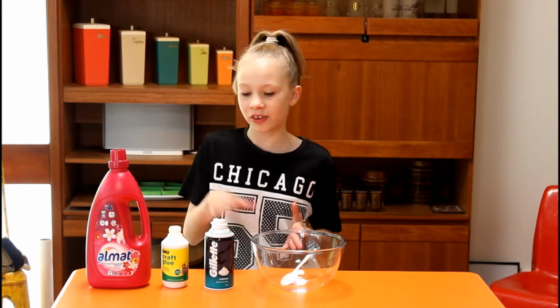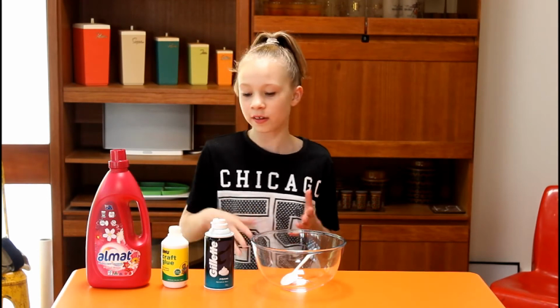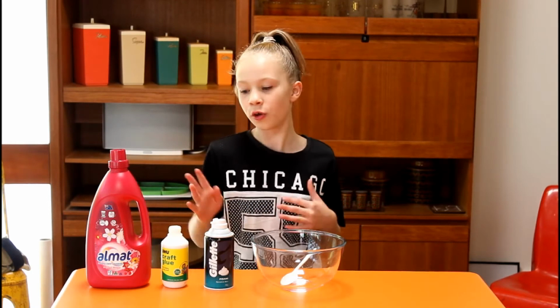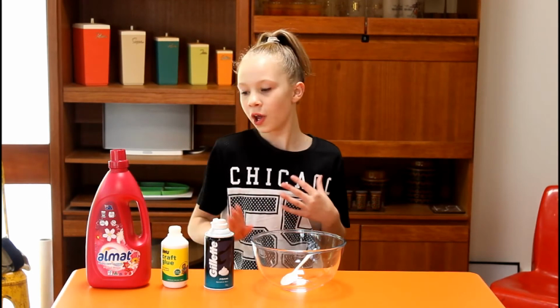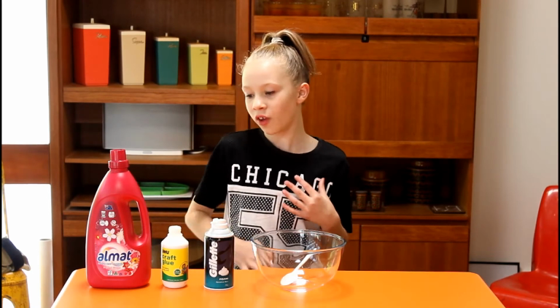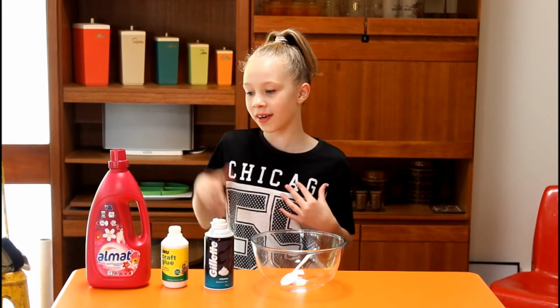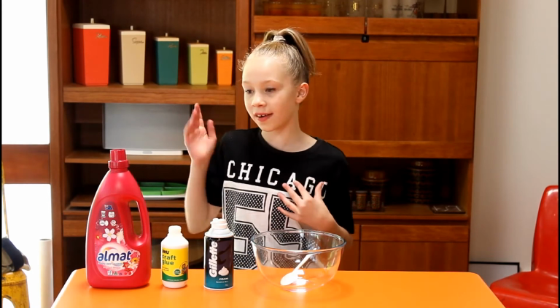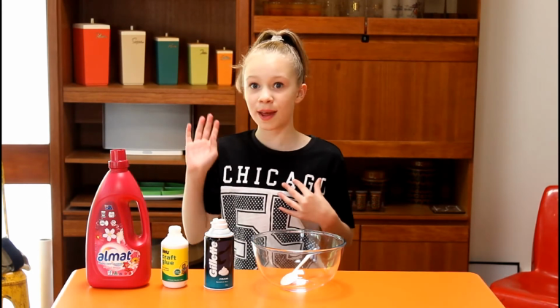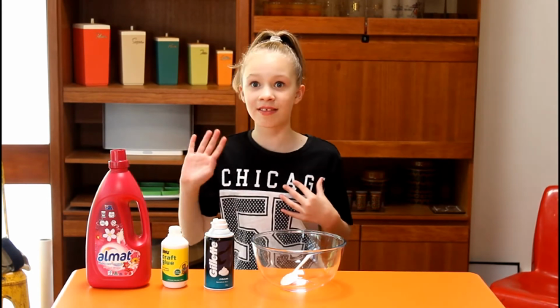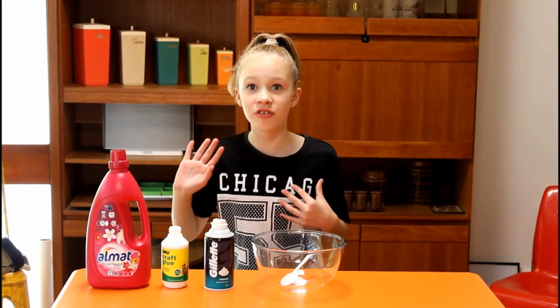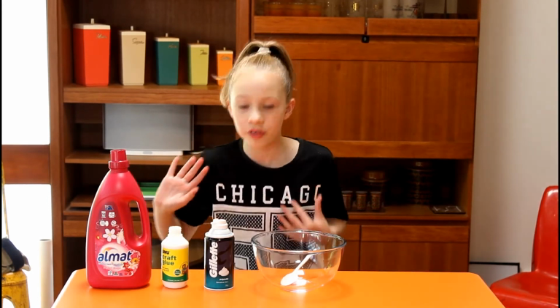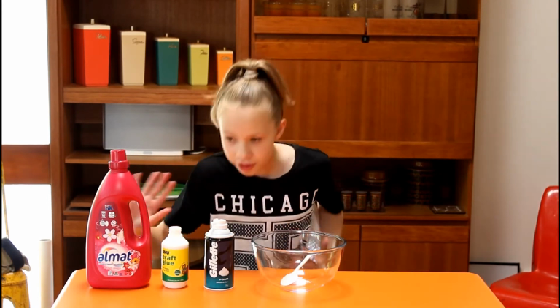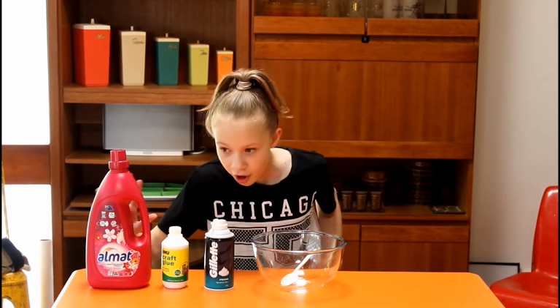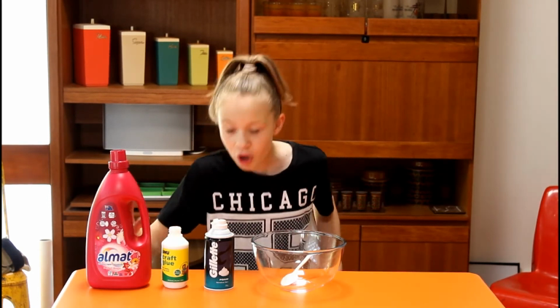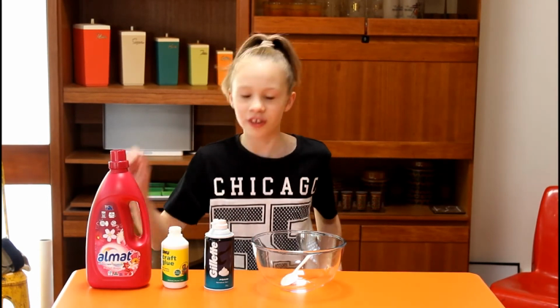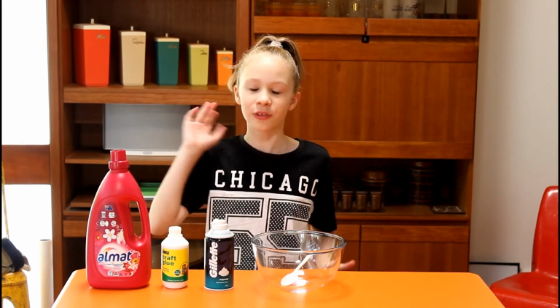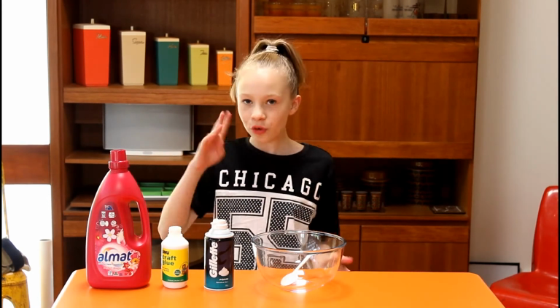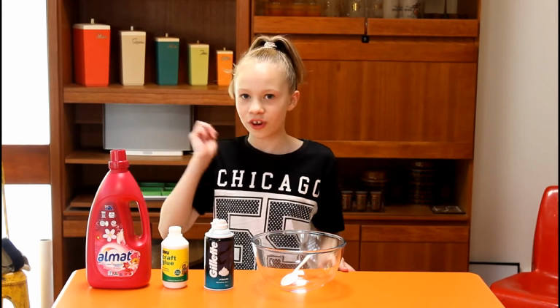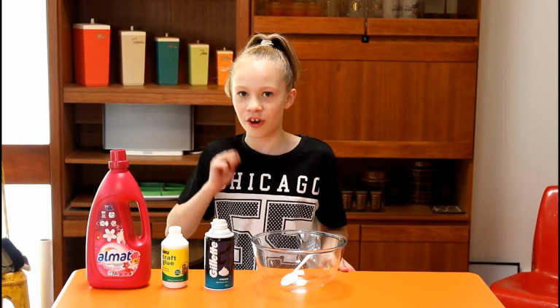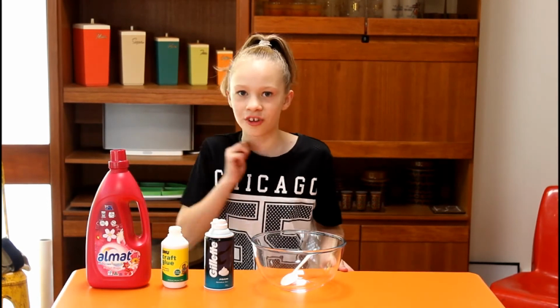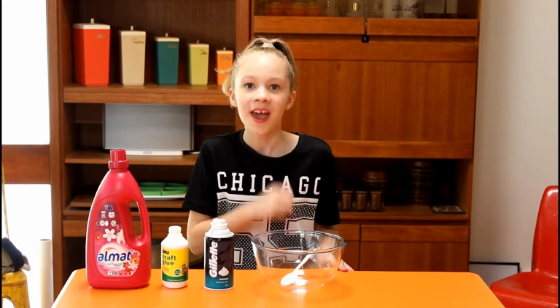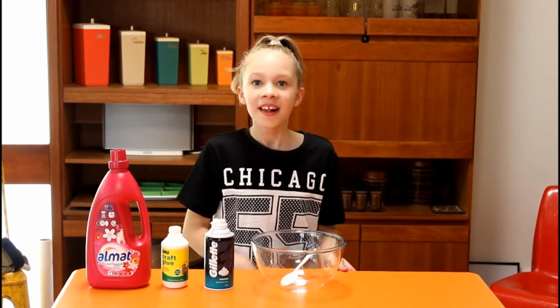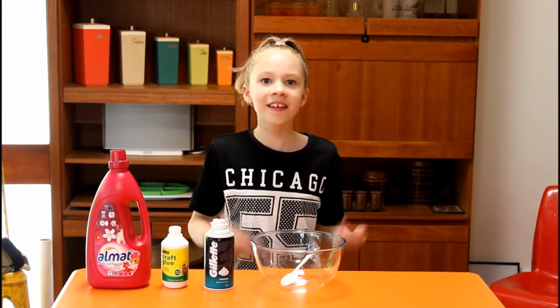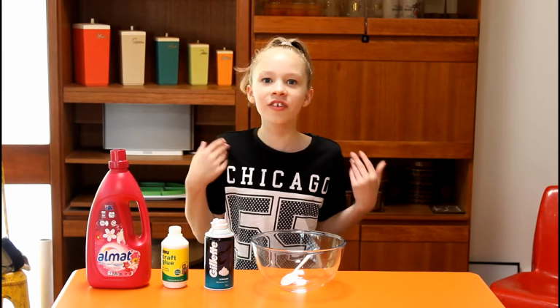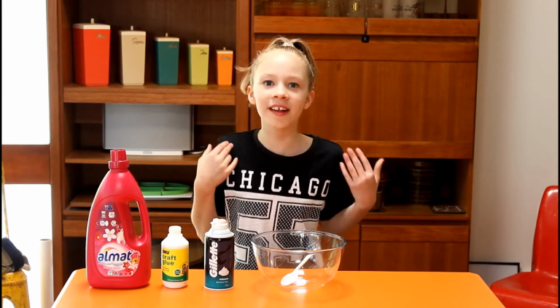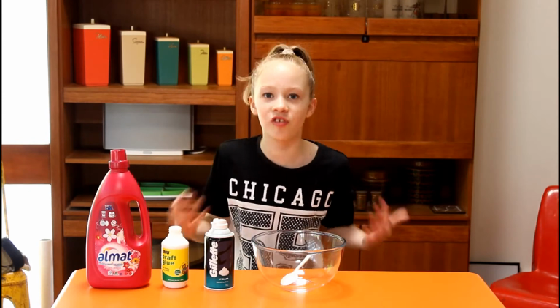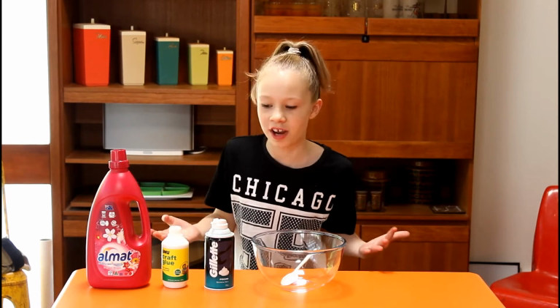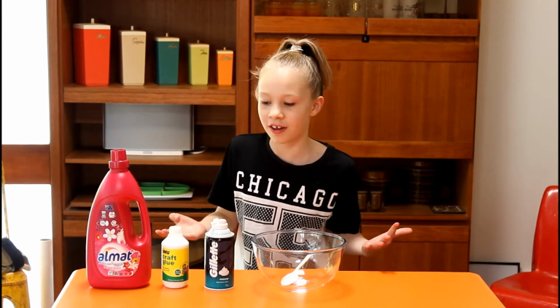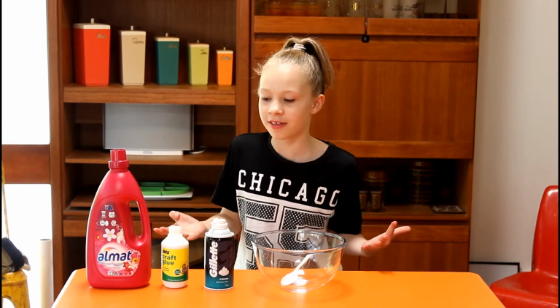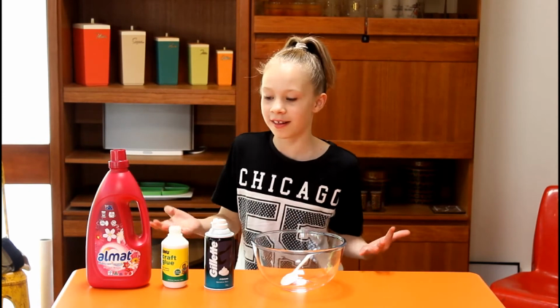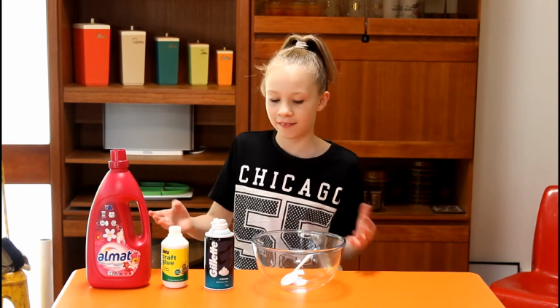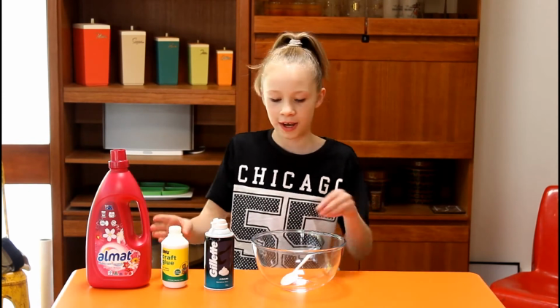It's just glue, shaving cream, and detergent — orange detergent. So let's just get straight on to this video.